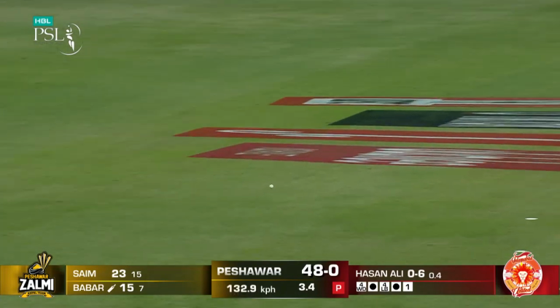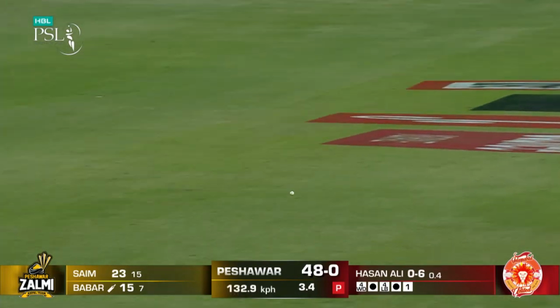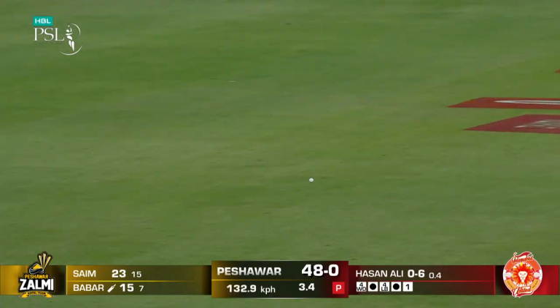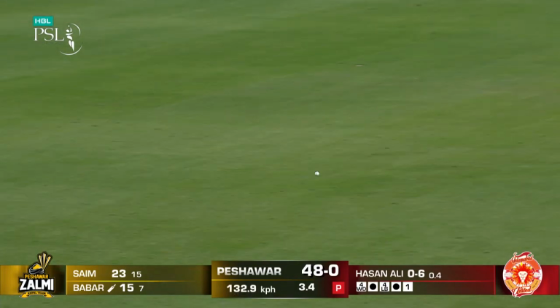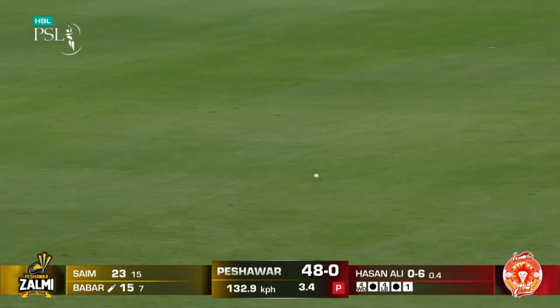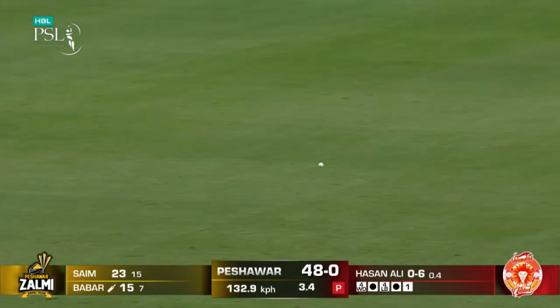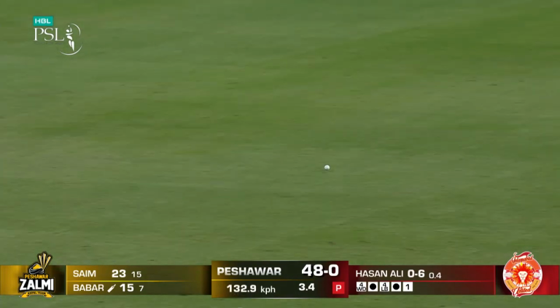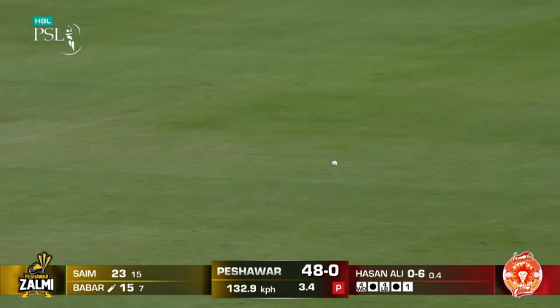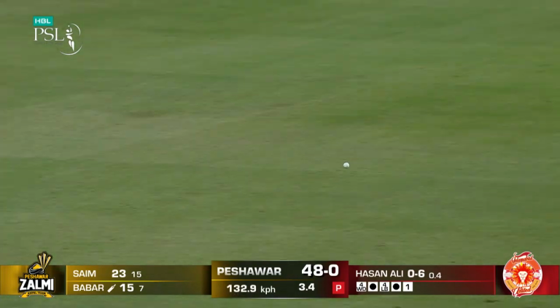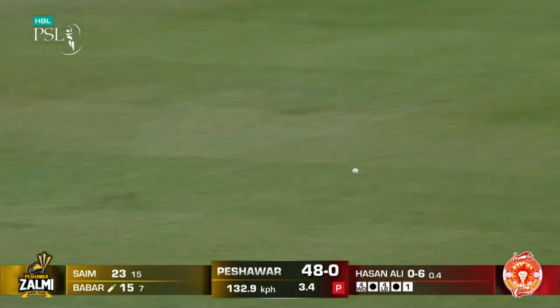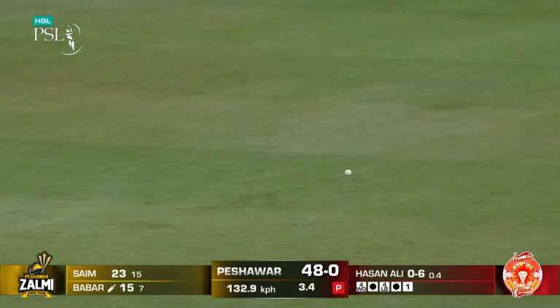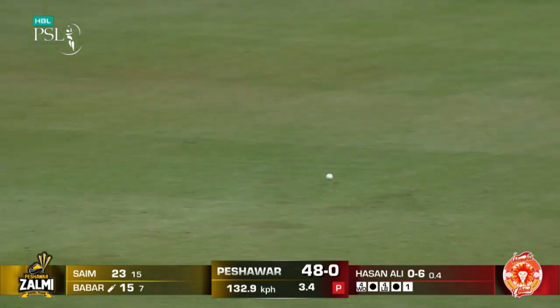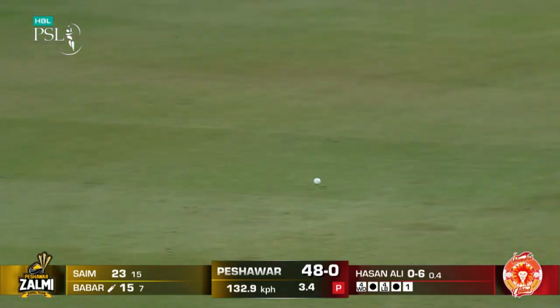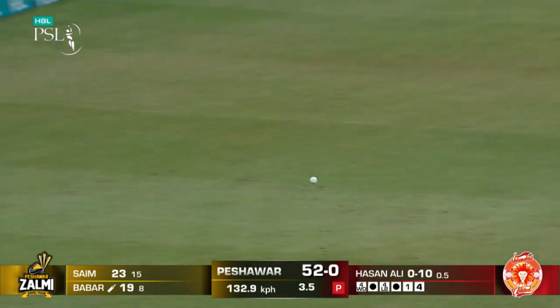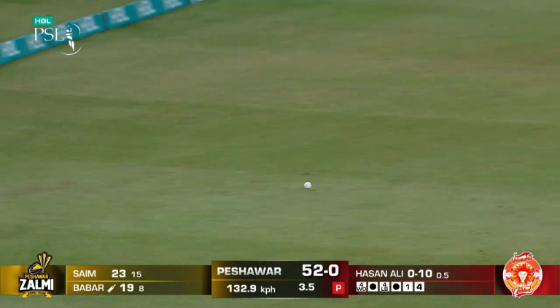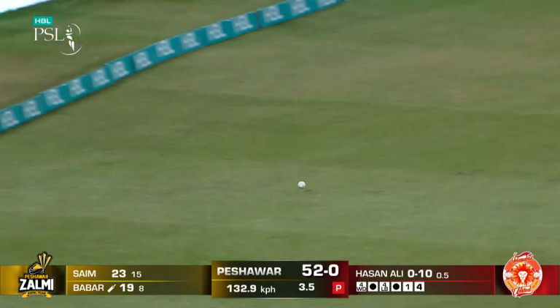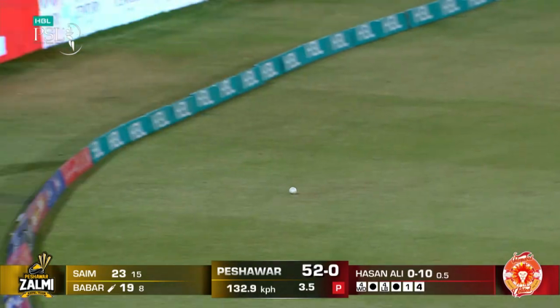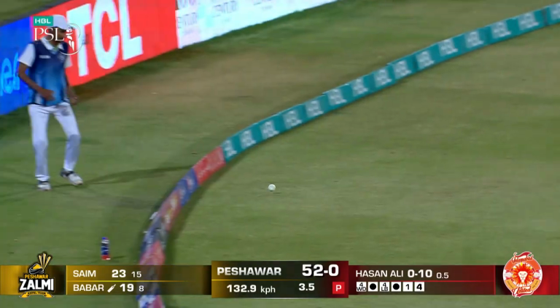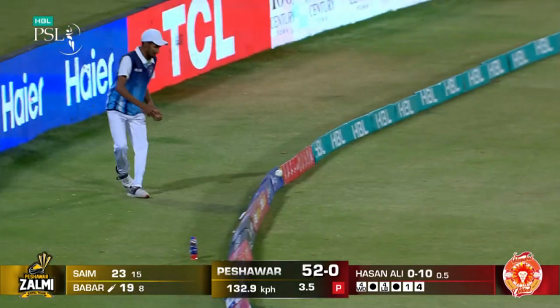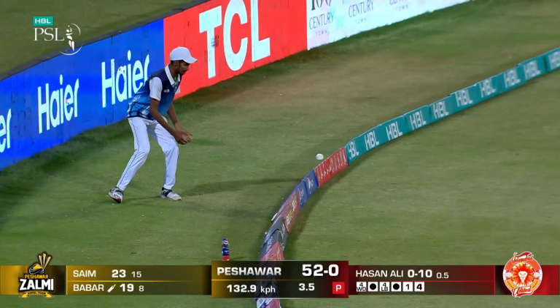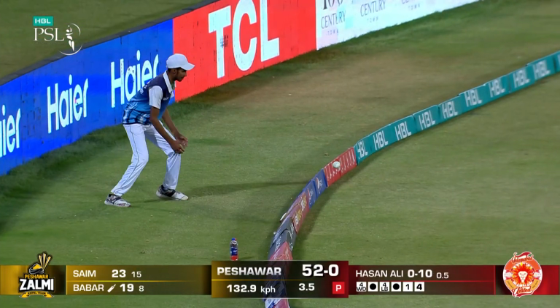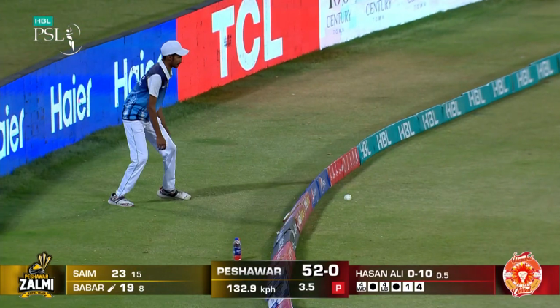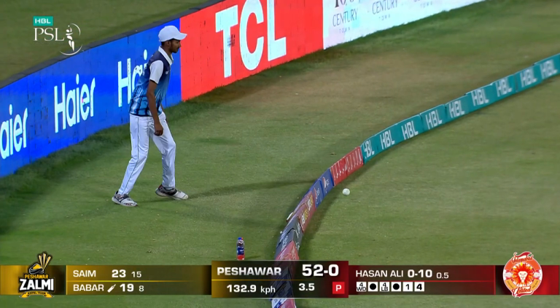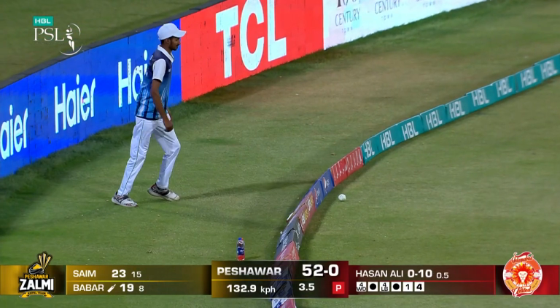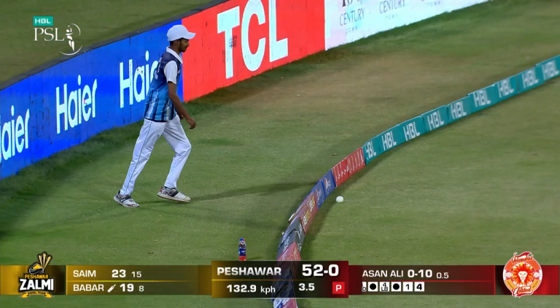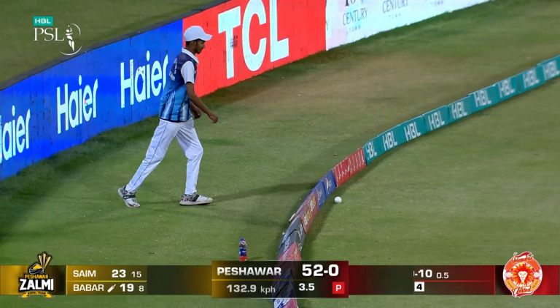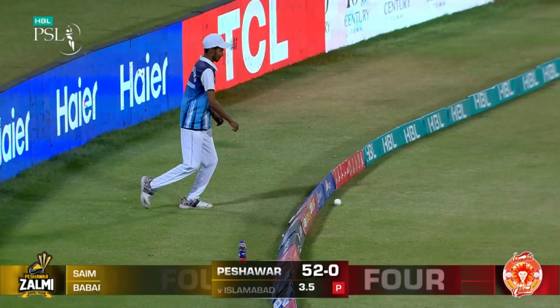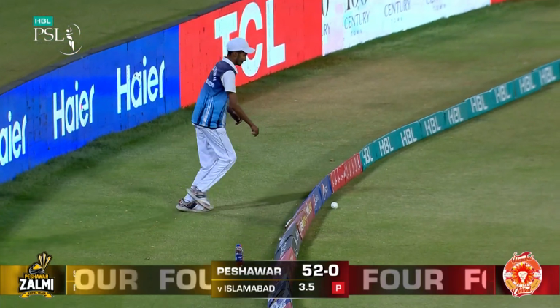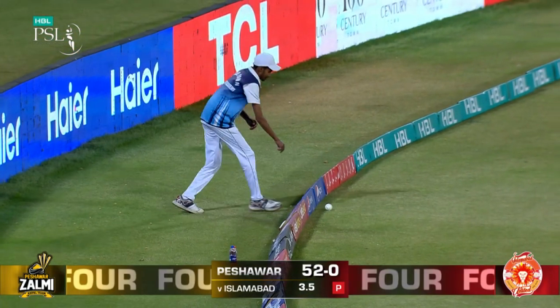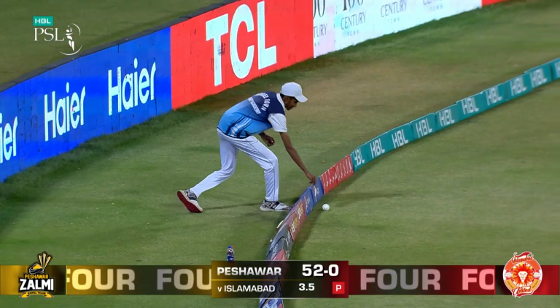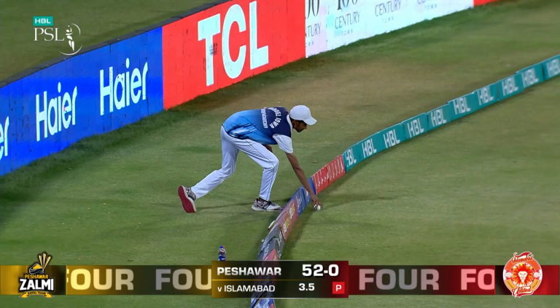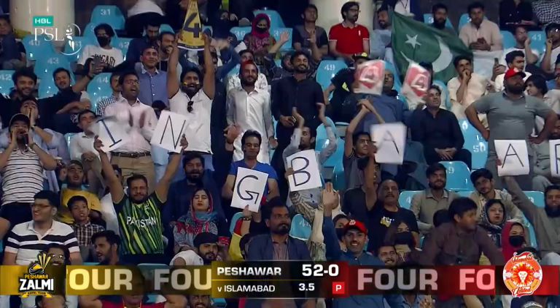Gorgeous, so, so good. Baba at his best.